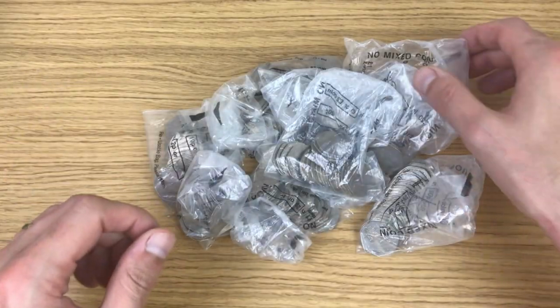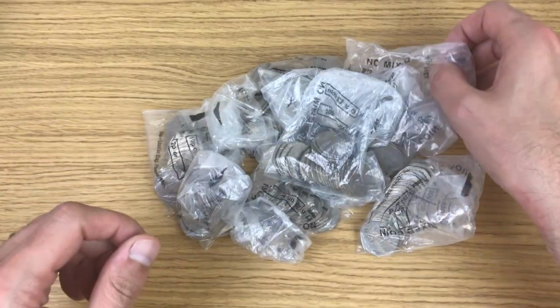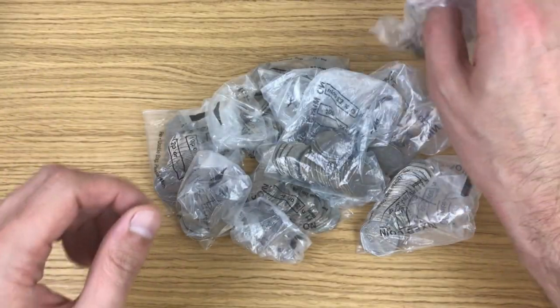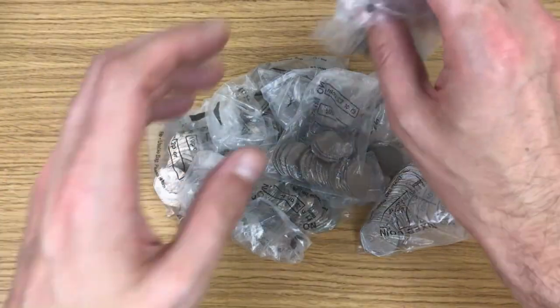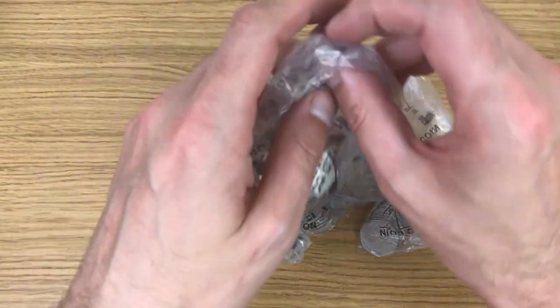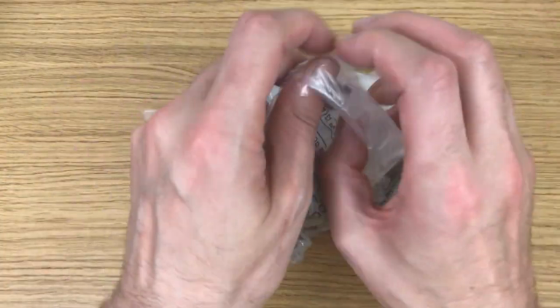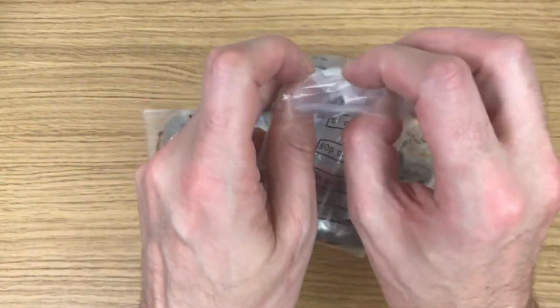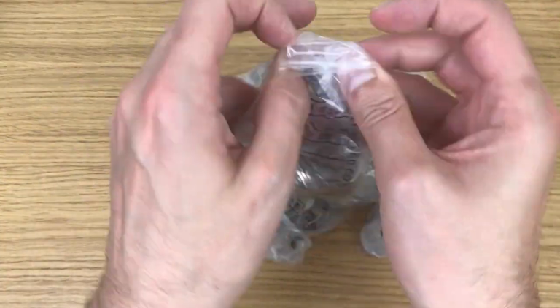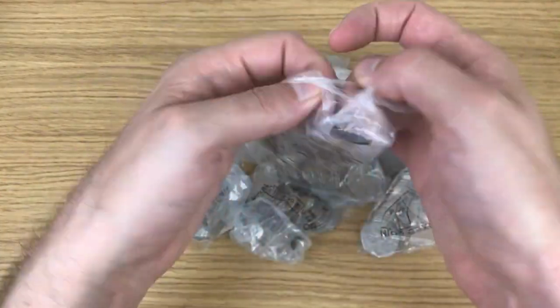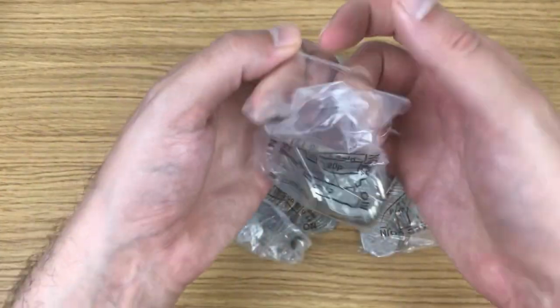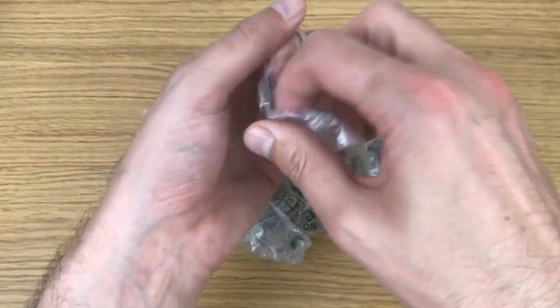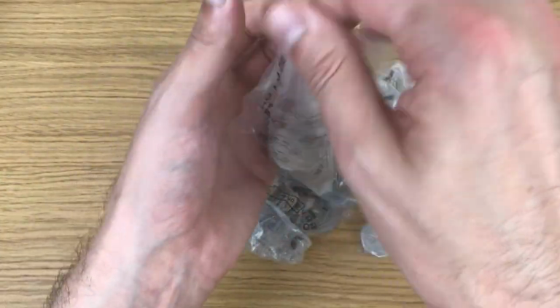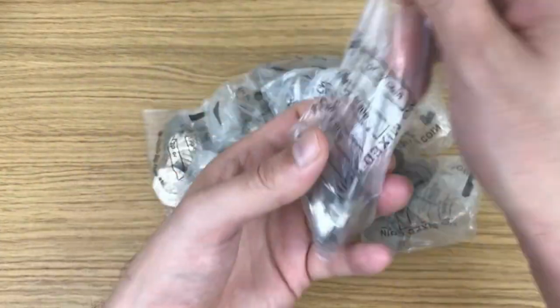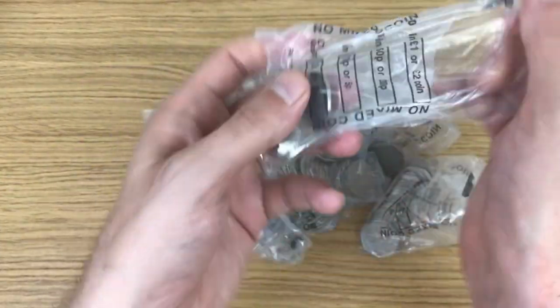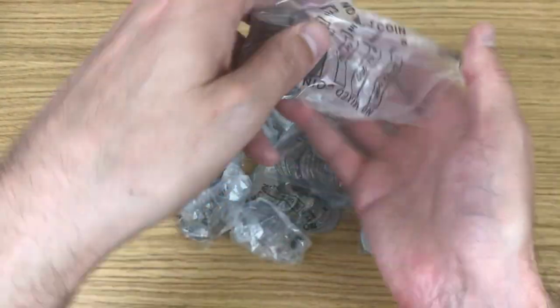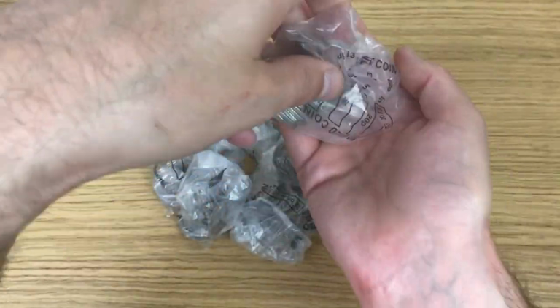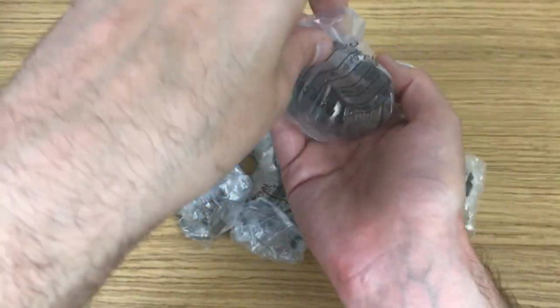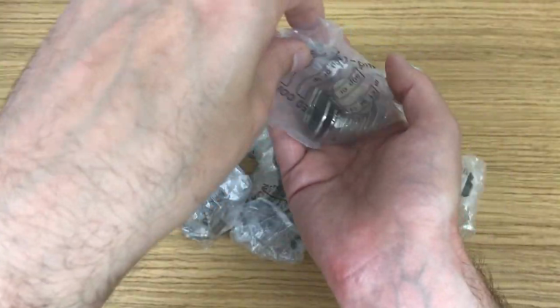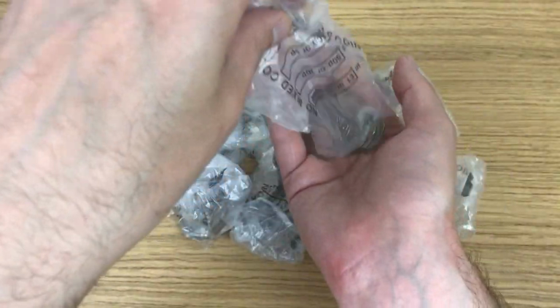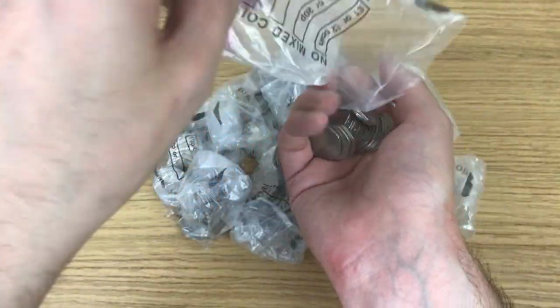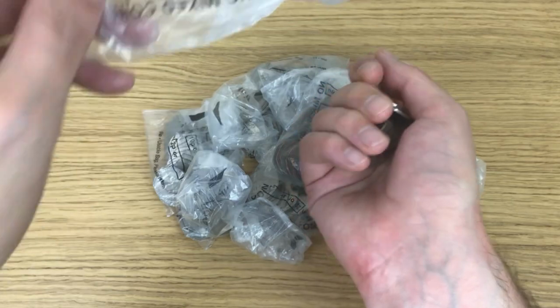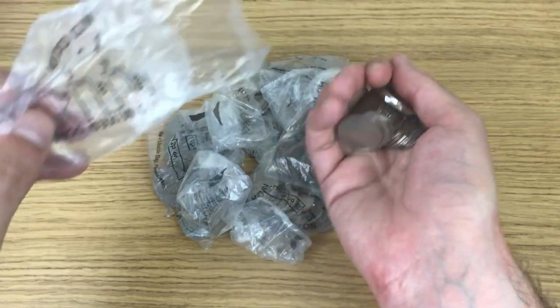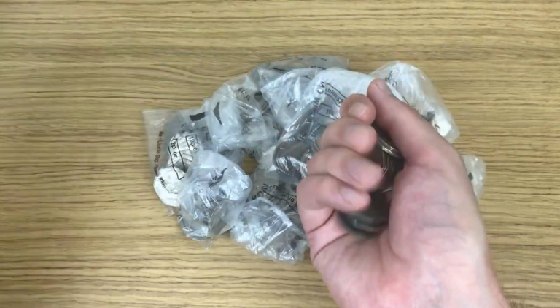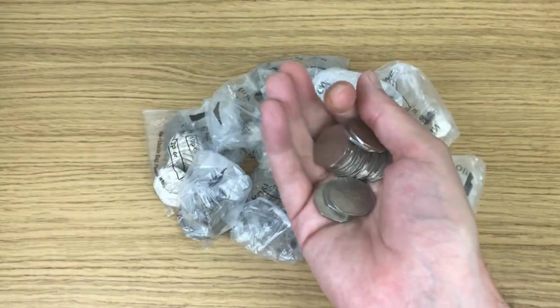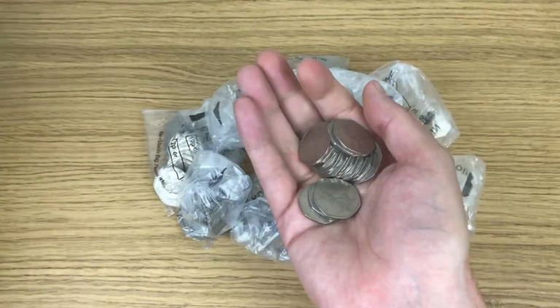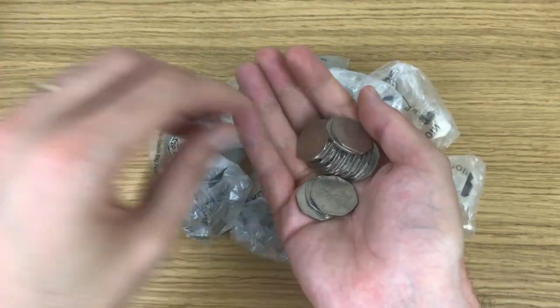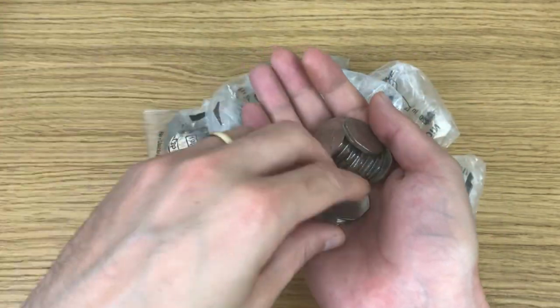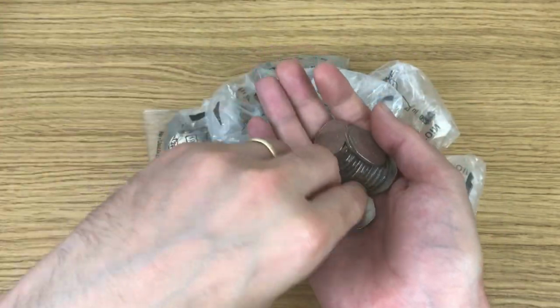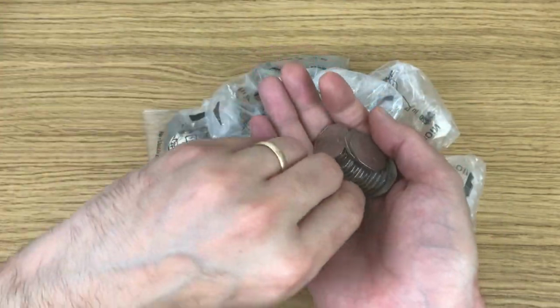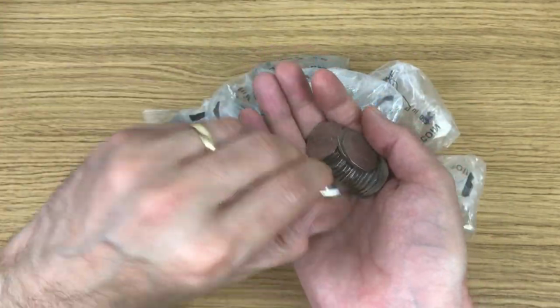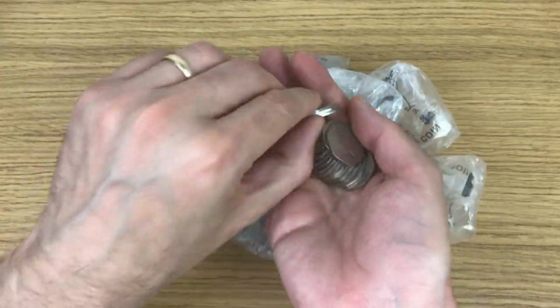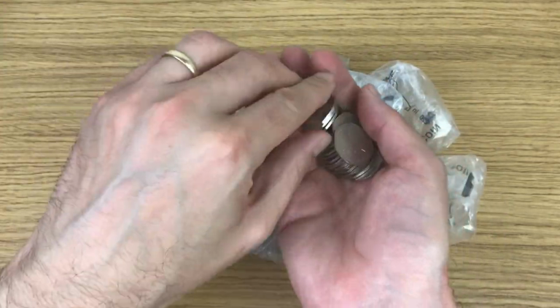Without further ado, let's get into these bags. I'll speed up the video until I find something interesting to show you.